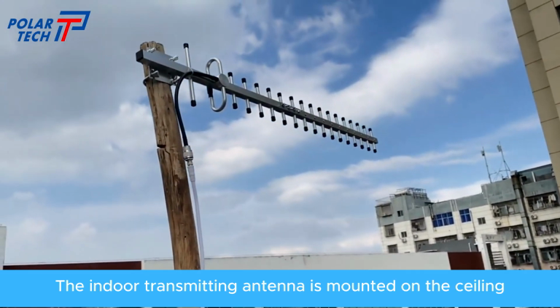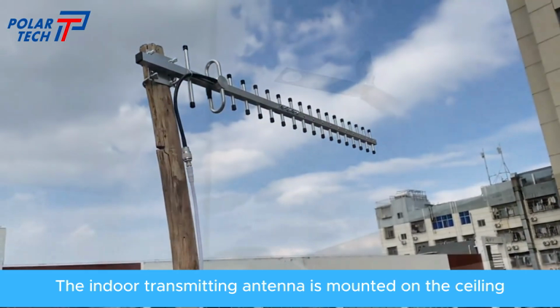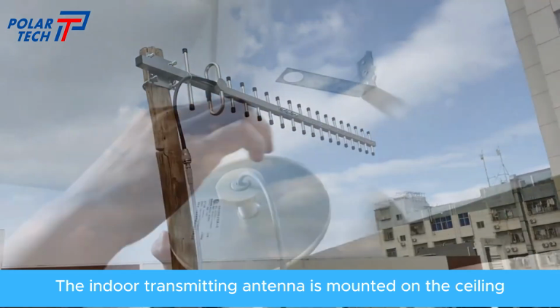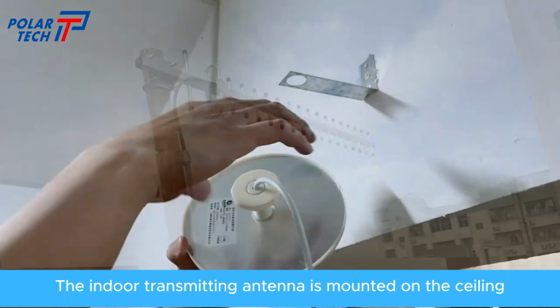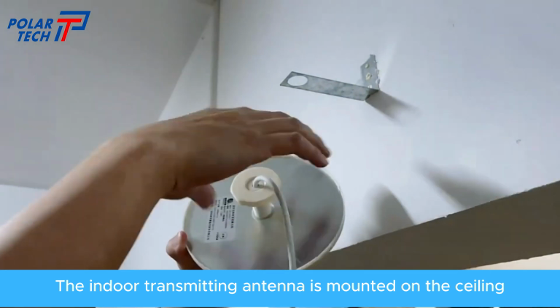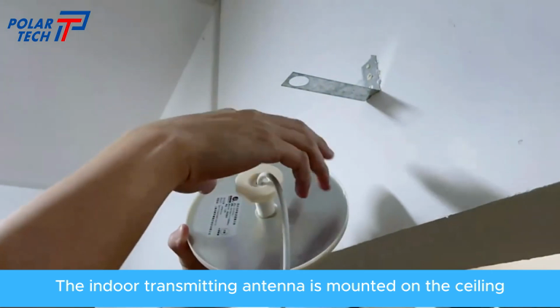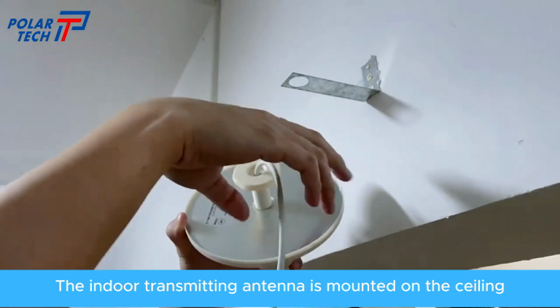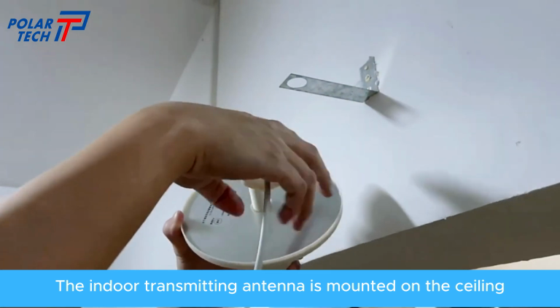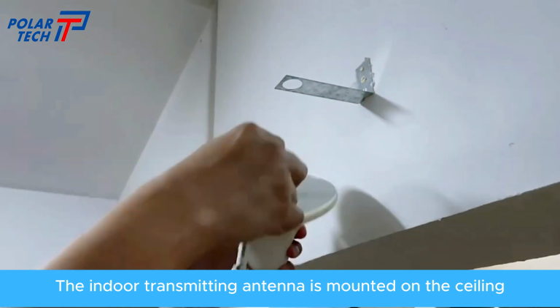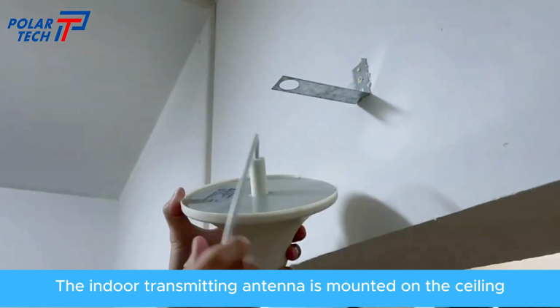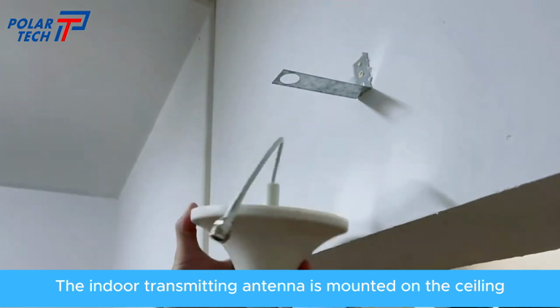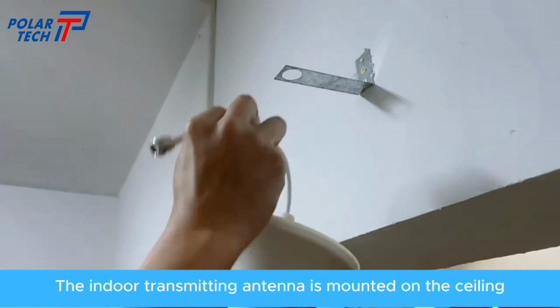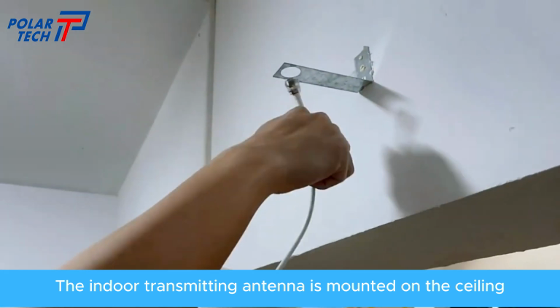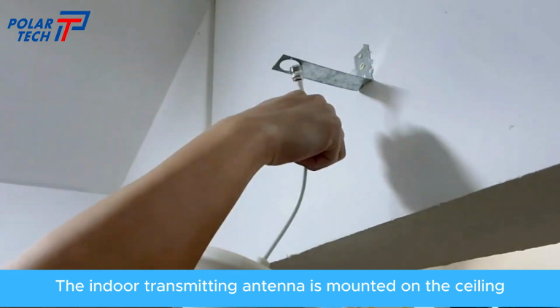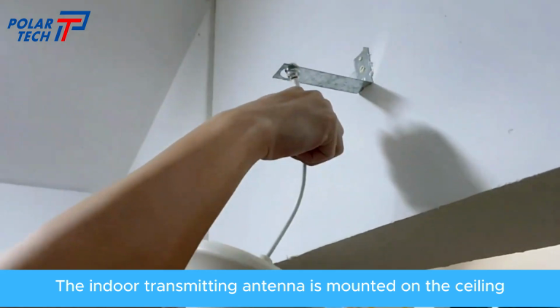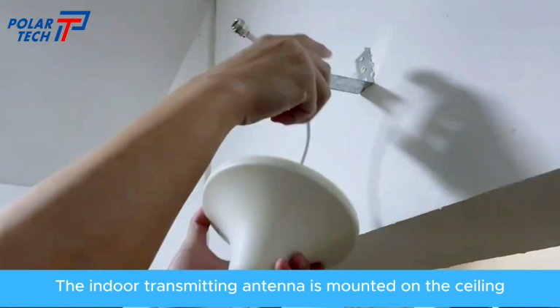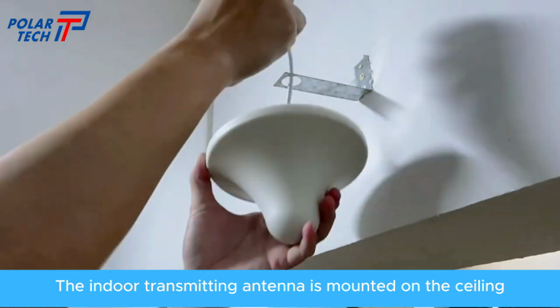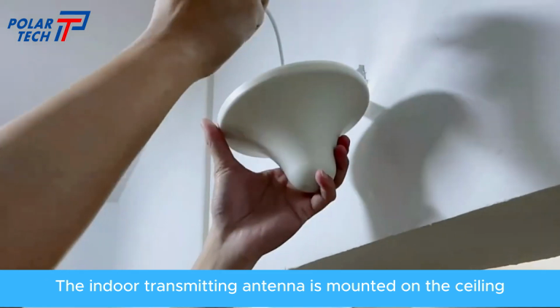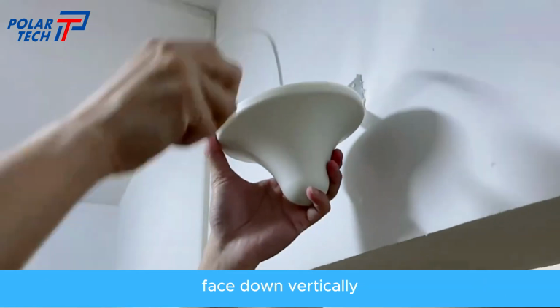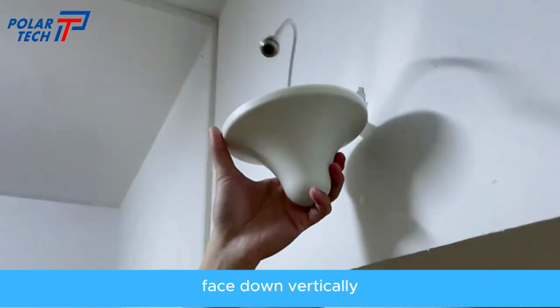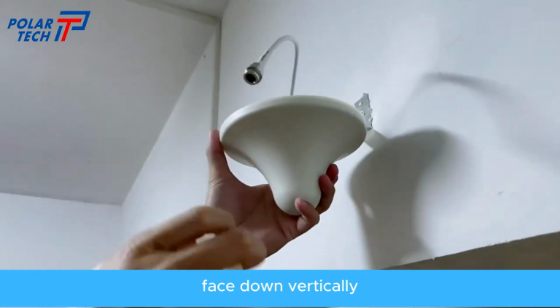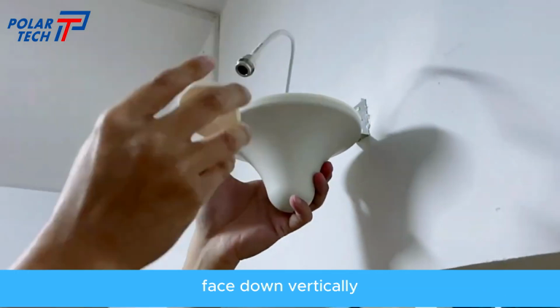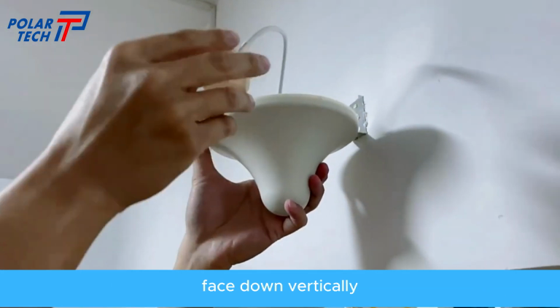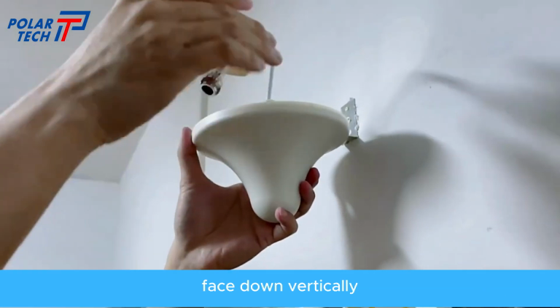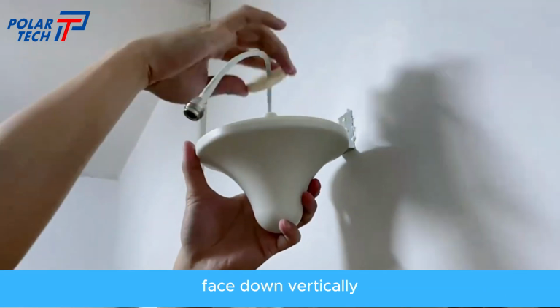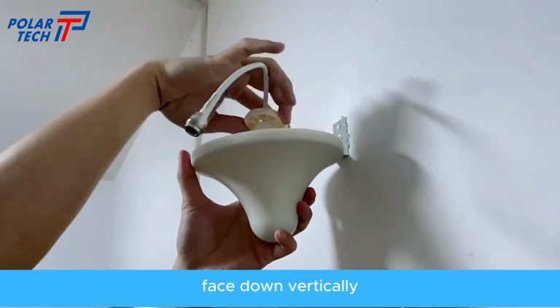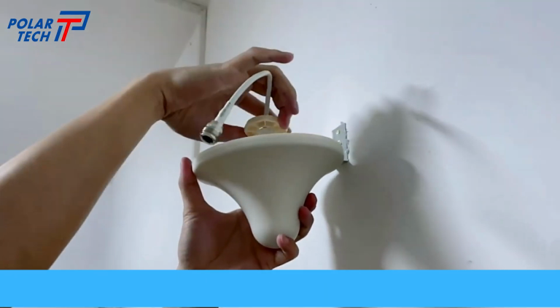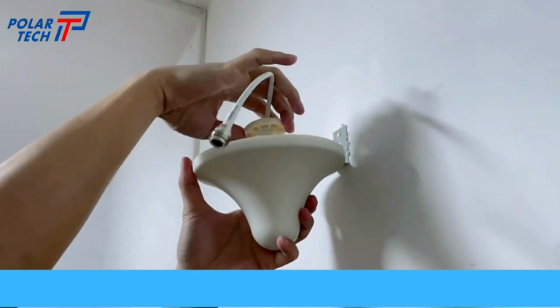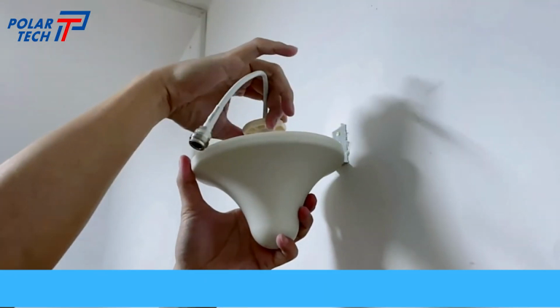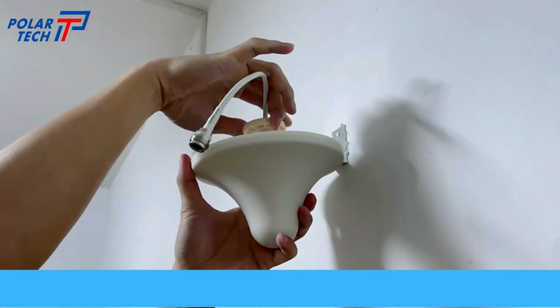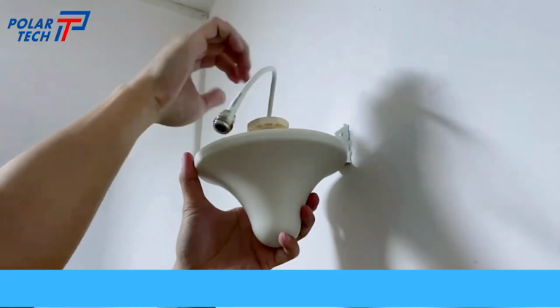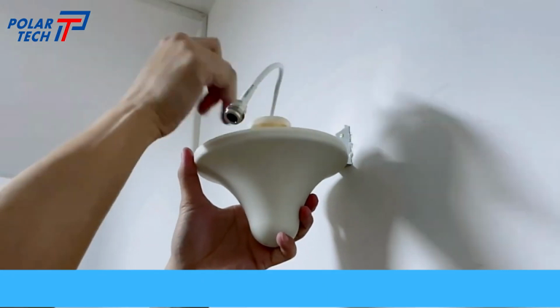The indoor transmitting antenna is mounted on the ceiling, facing down vertically.